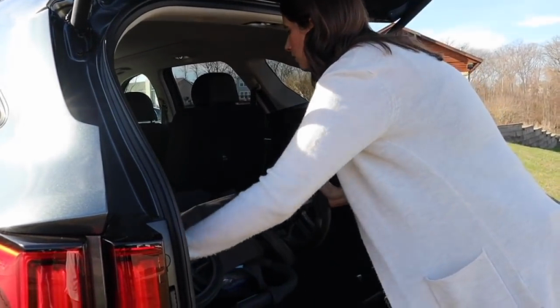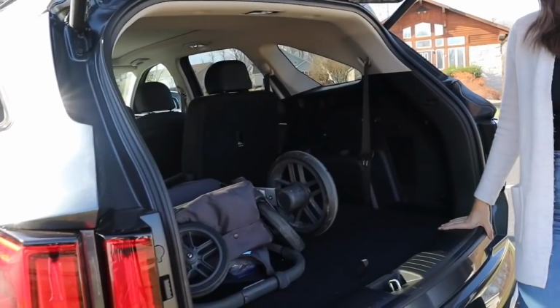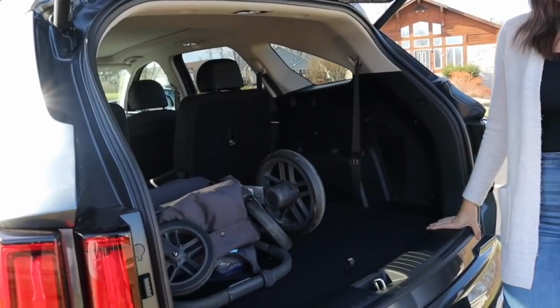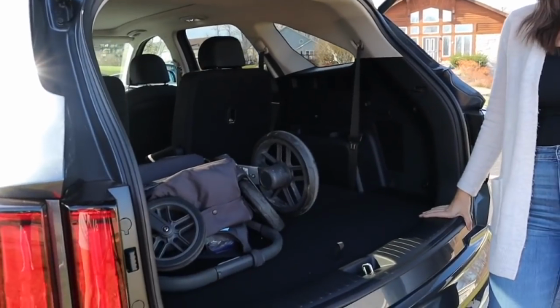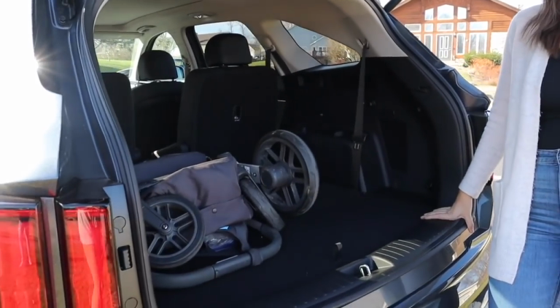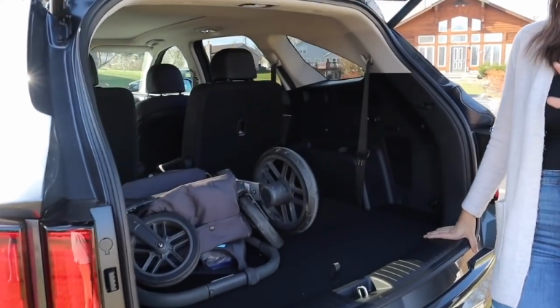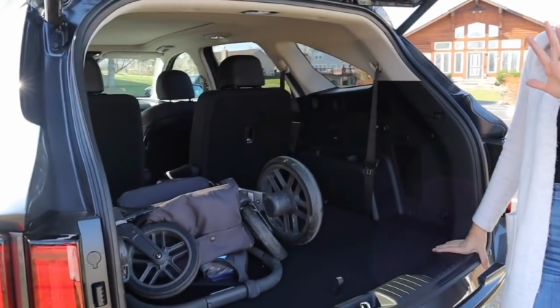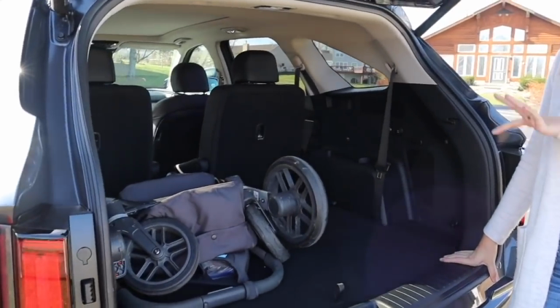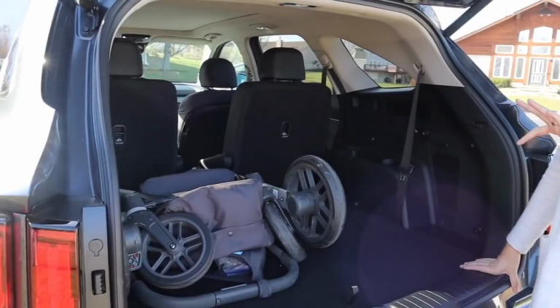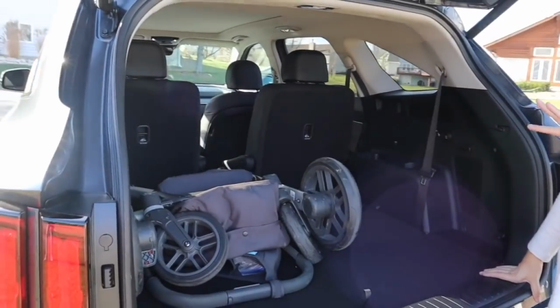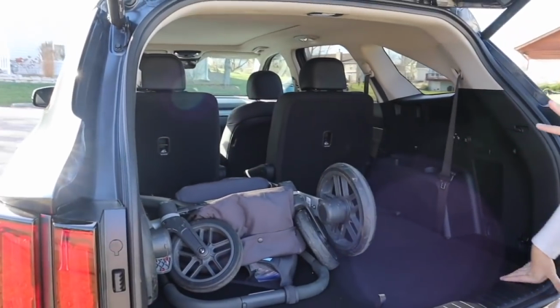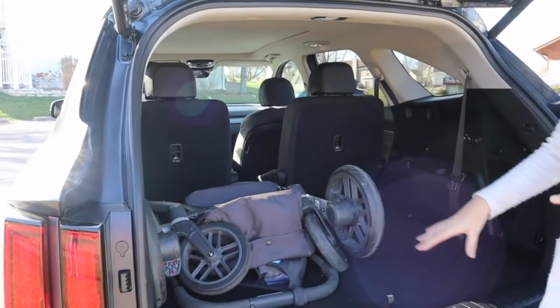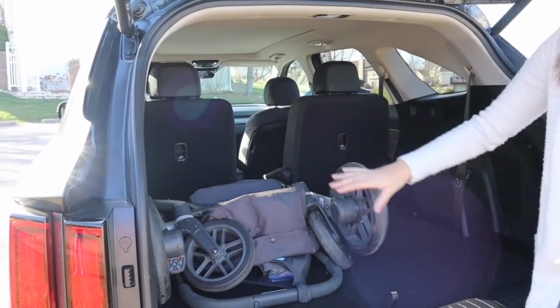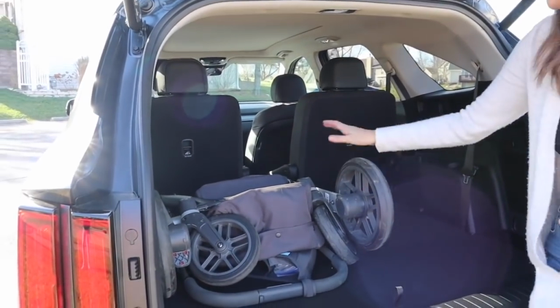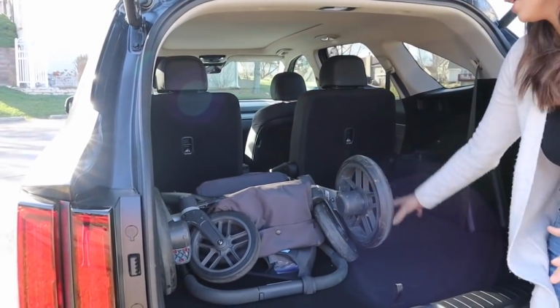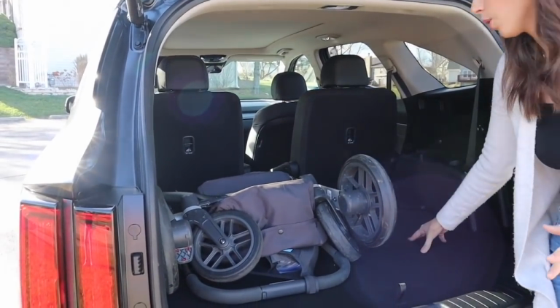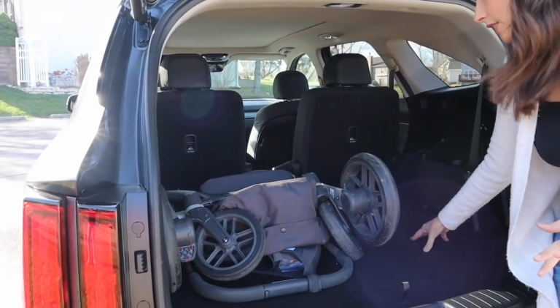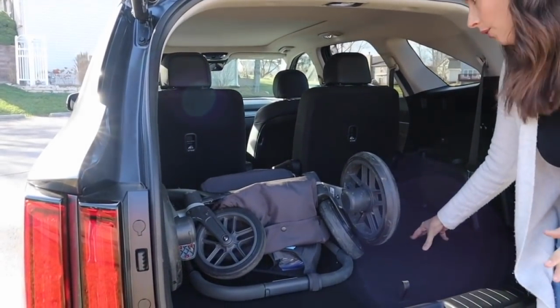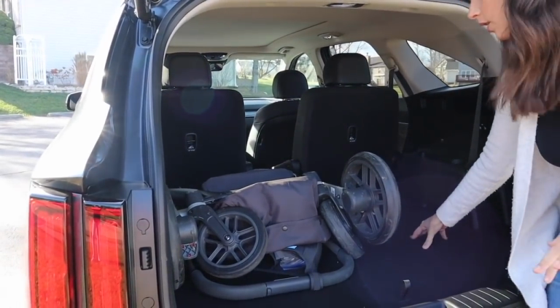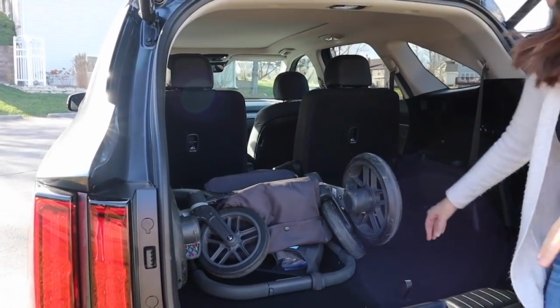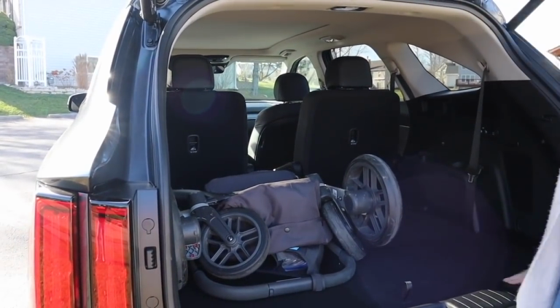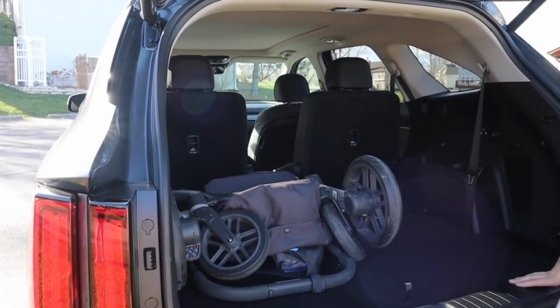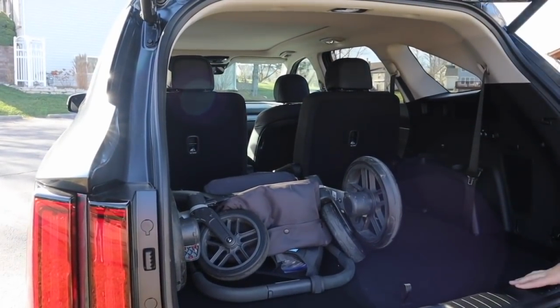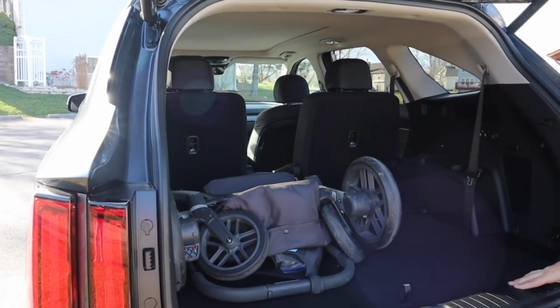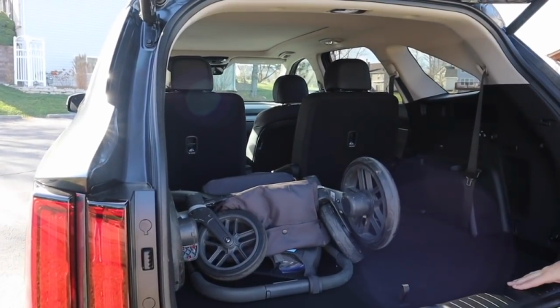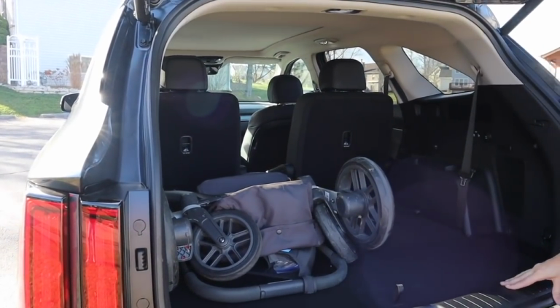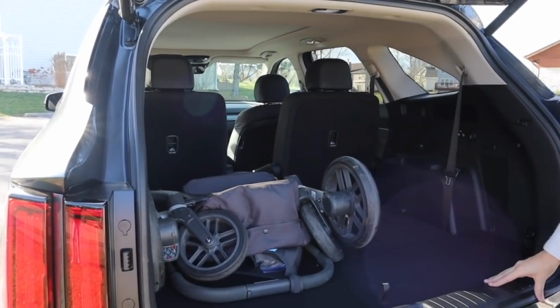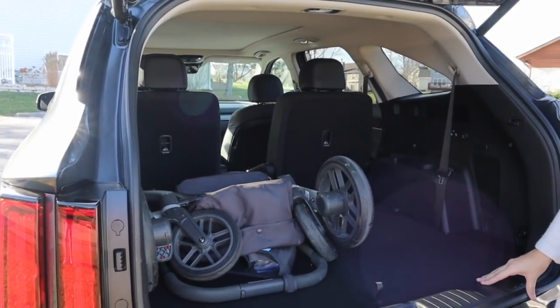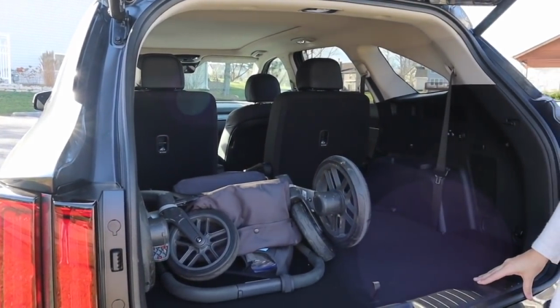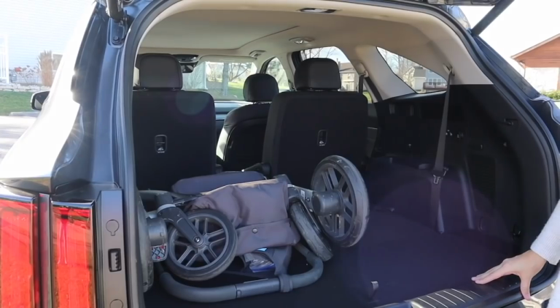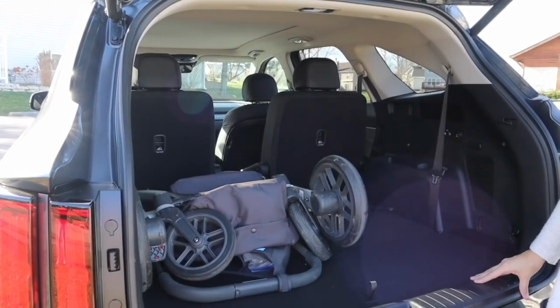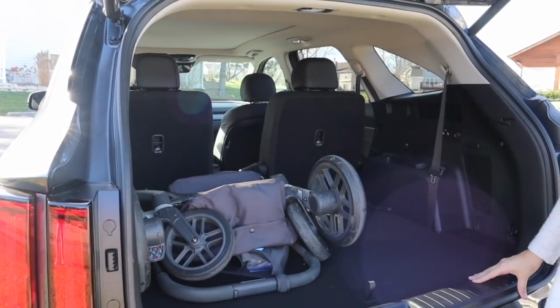Here's a shot of my stroller frame in here with this row down. So again, you do have a really nice trunk size with the third row folded.